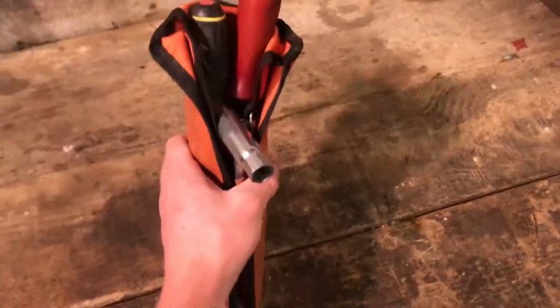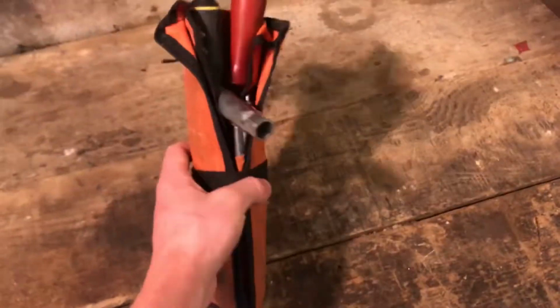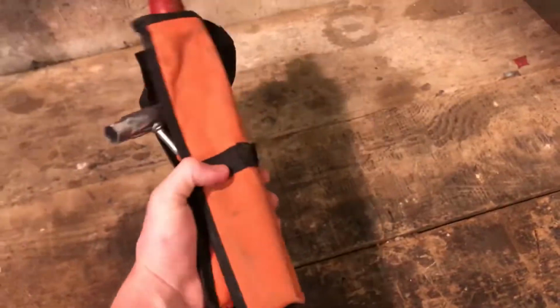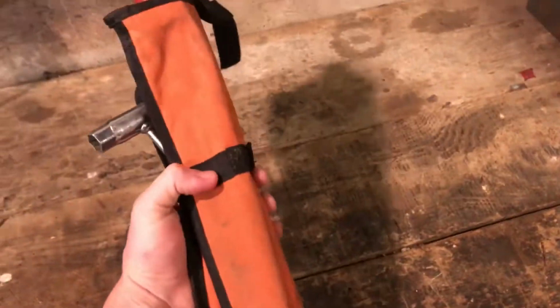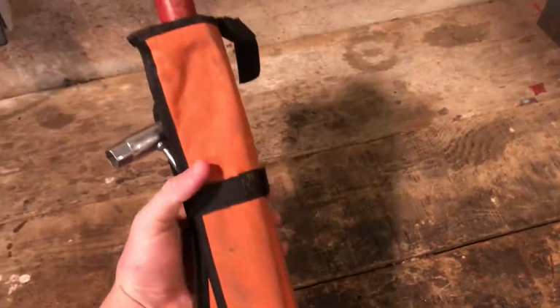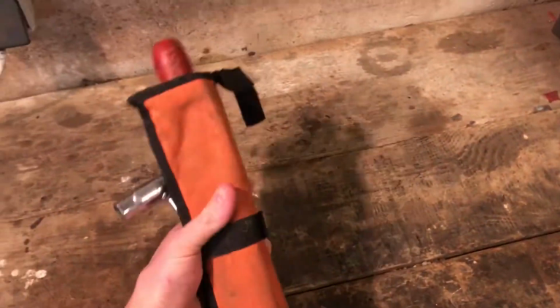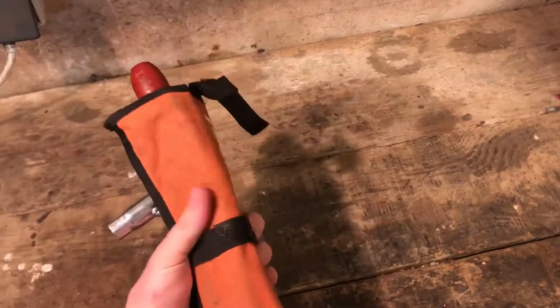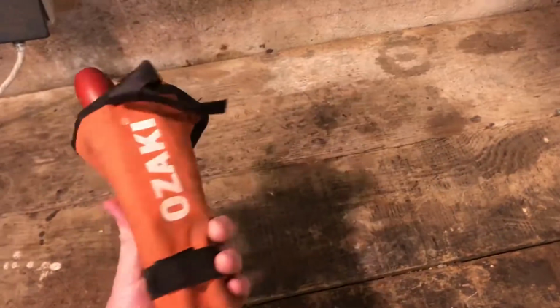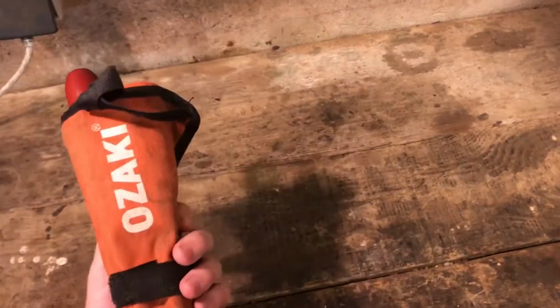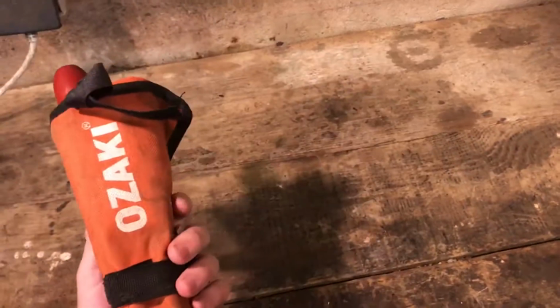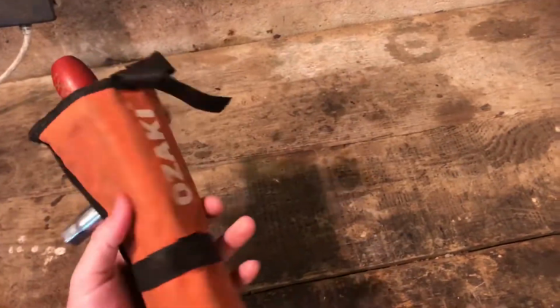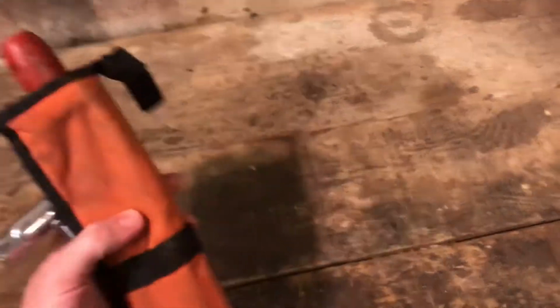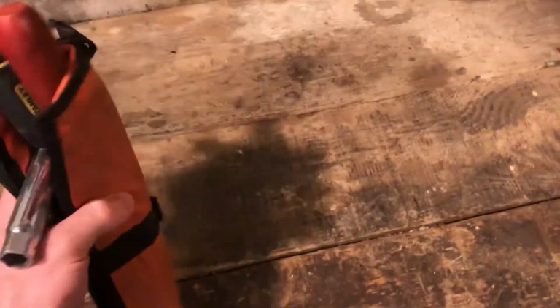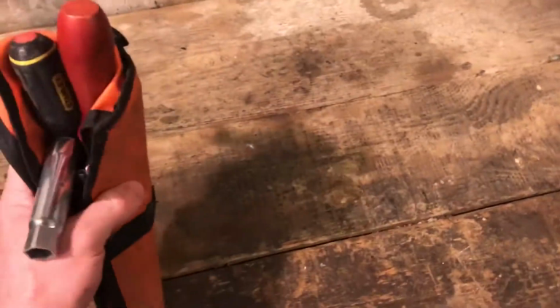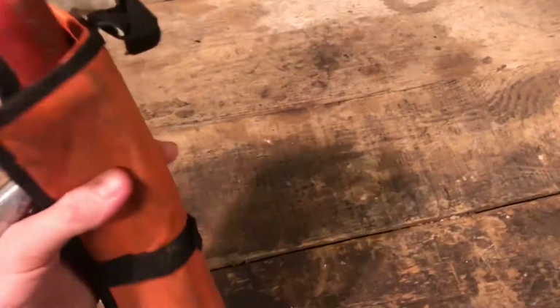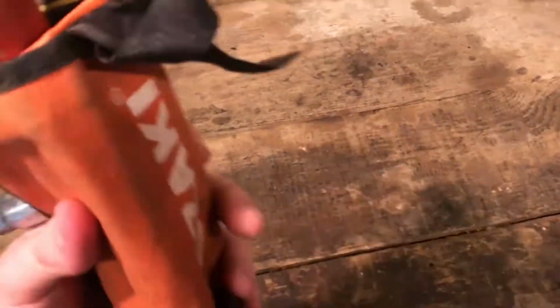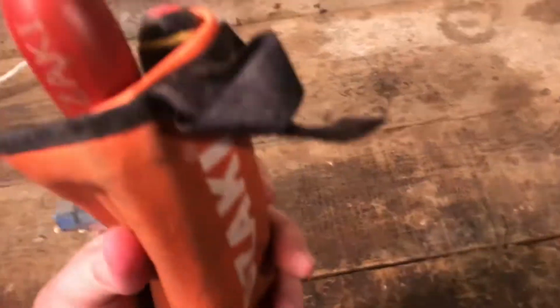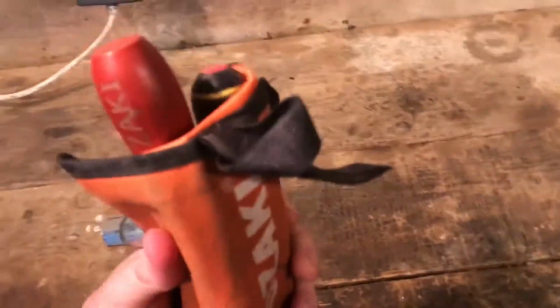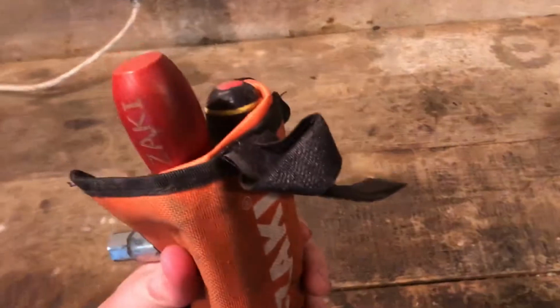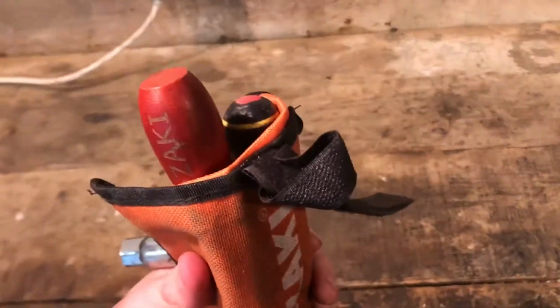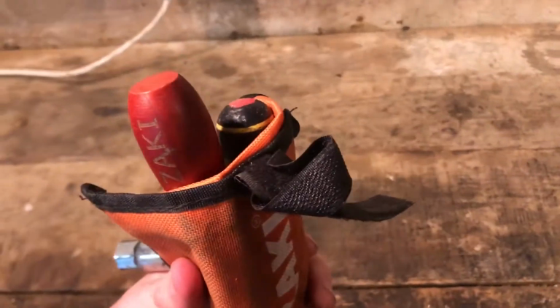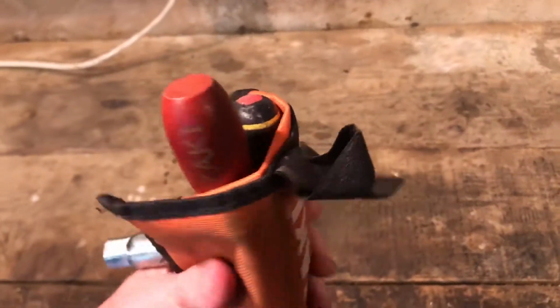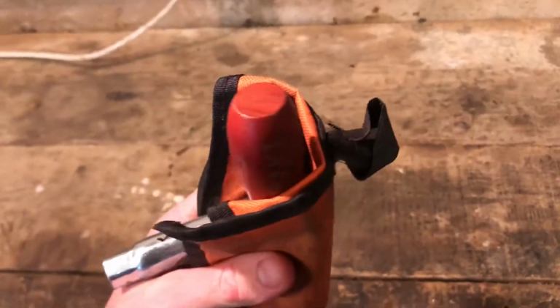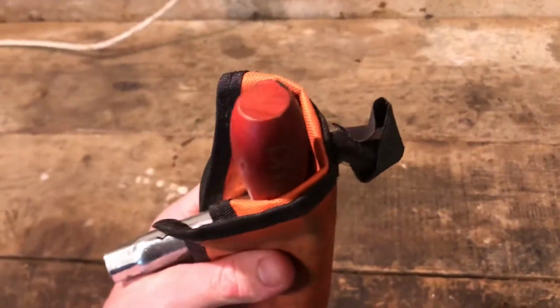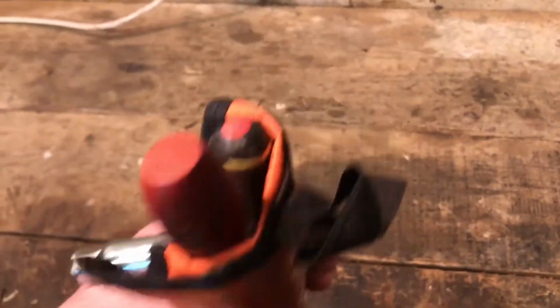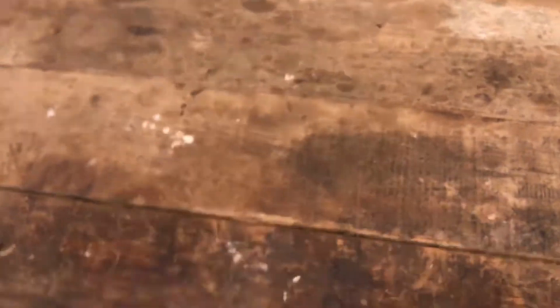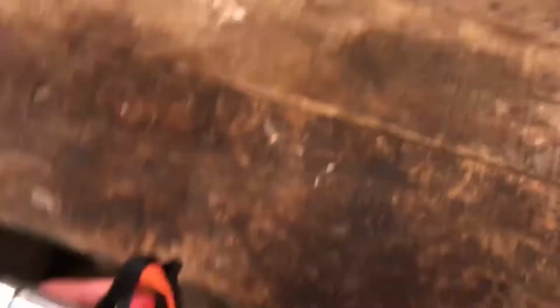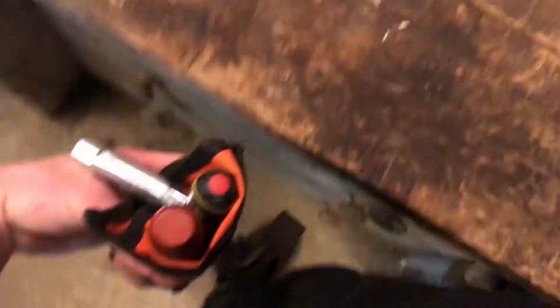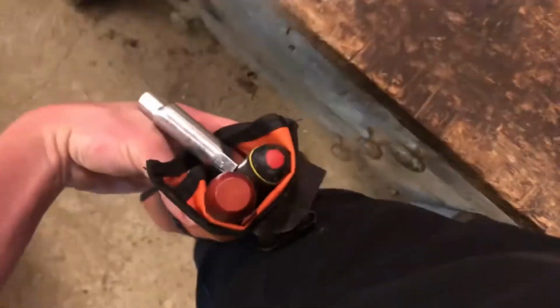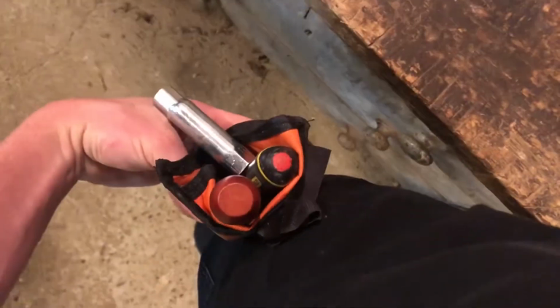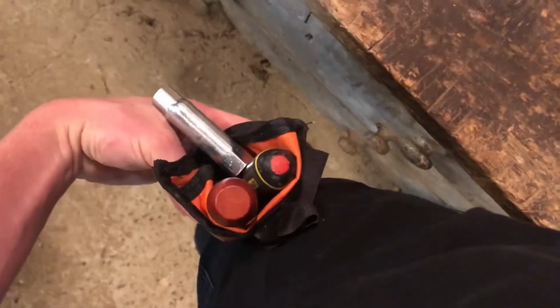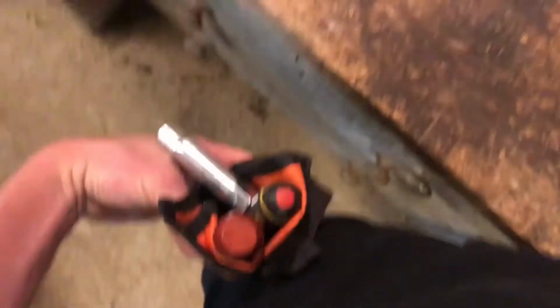It's practical and small — you can put it pretty much on your belt or in your pocket. It's orange so it stands out, and you can hook it onto your side.